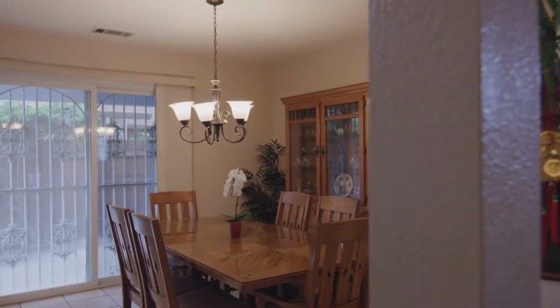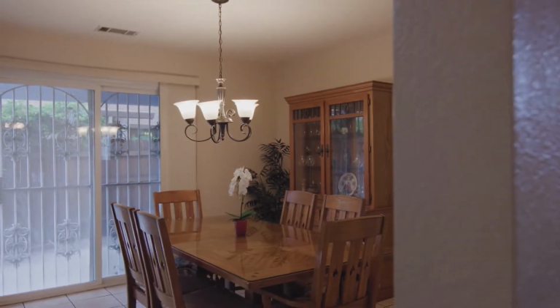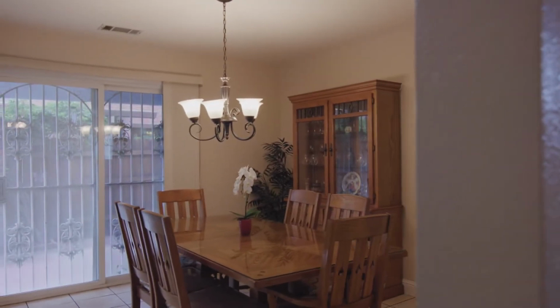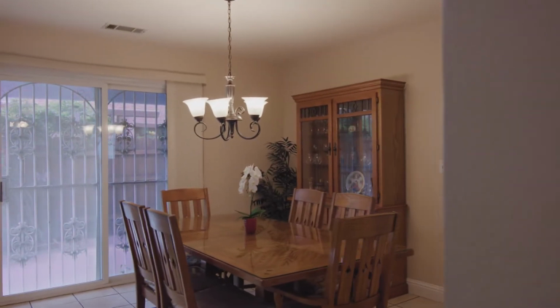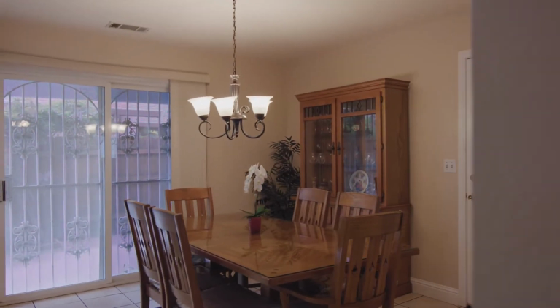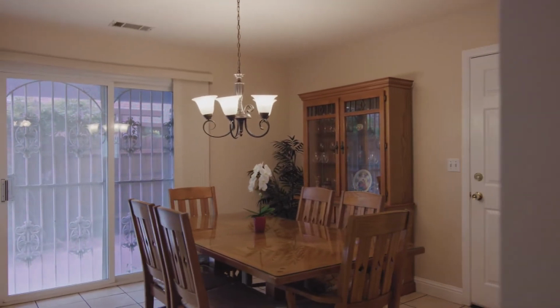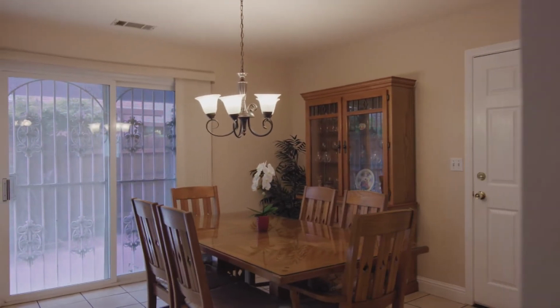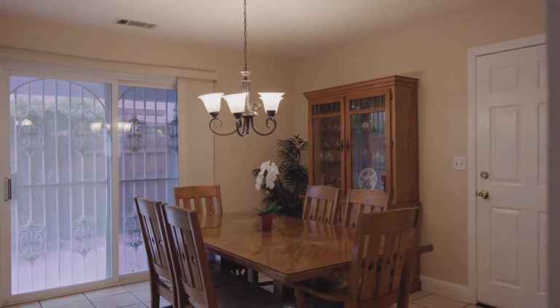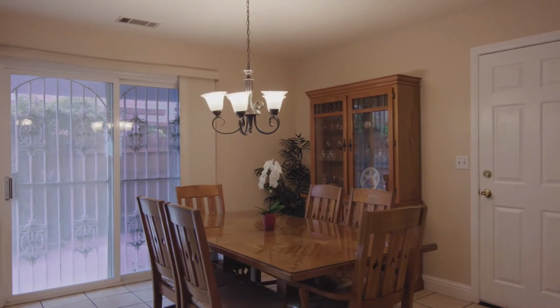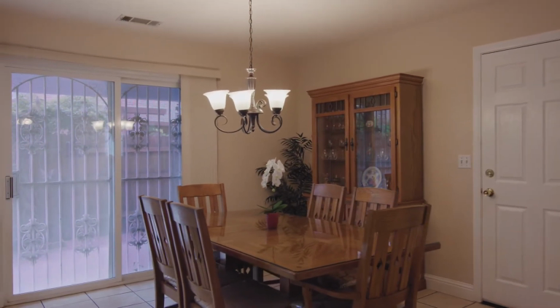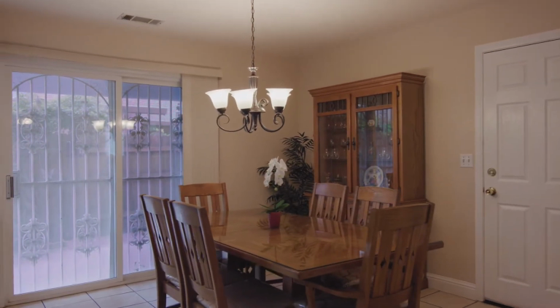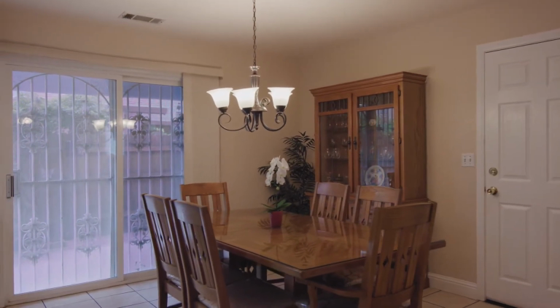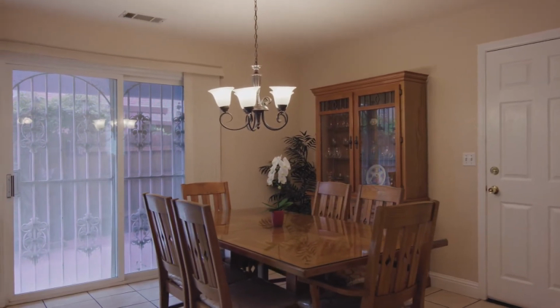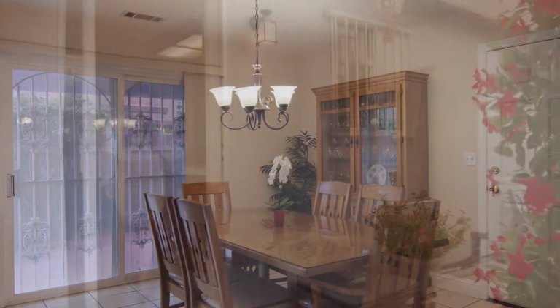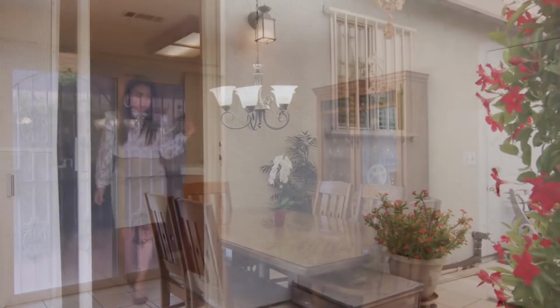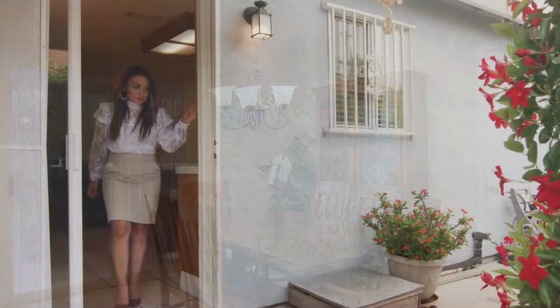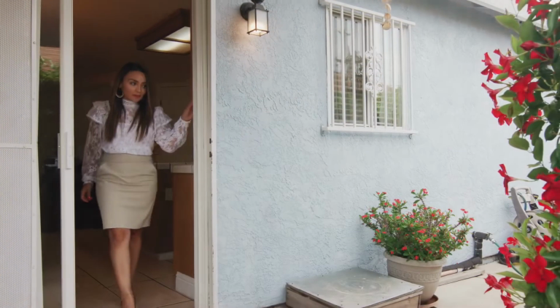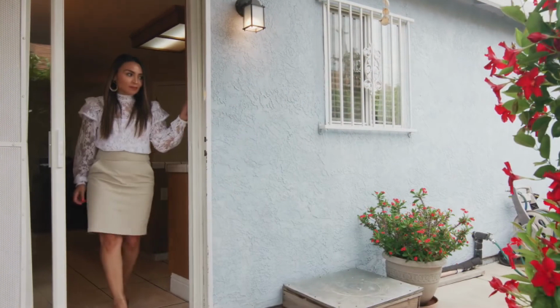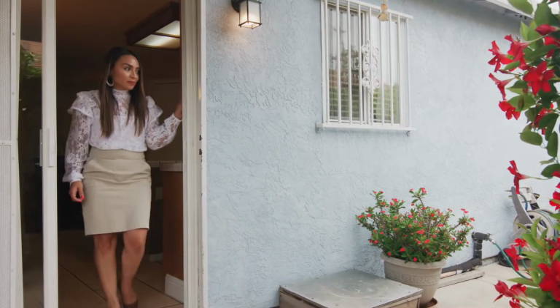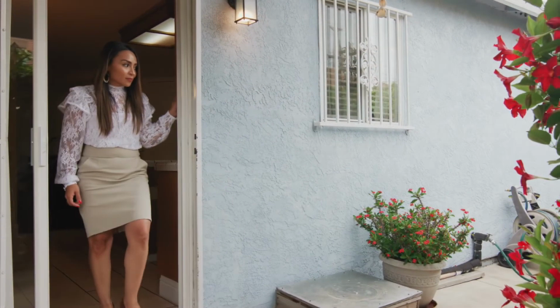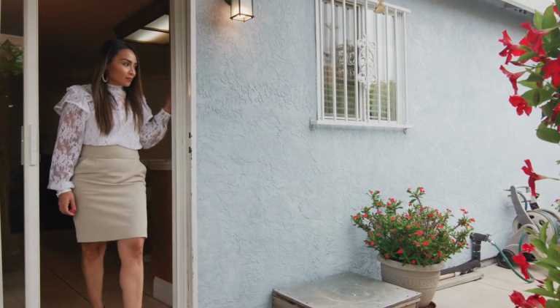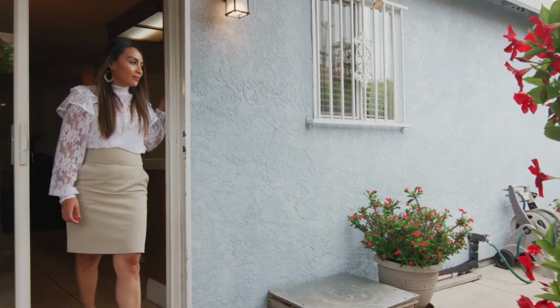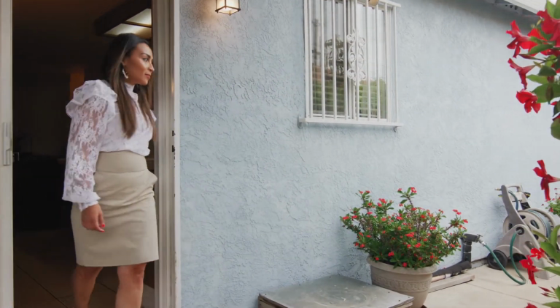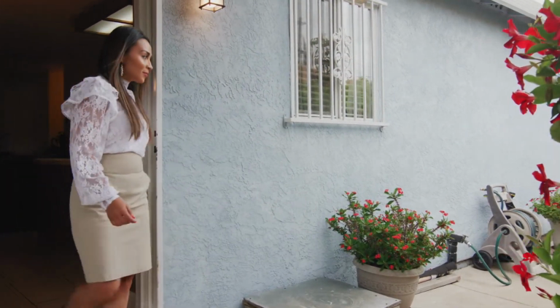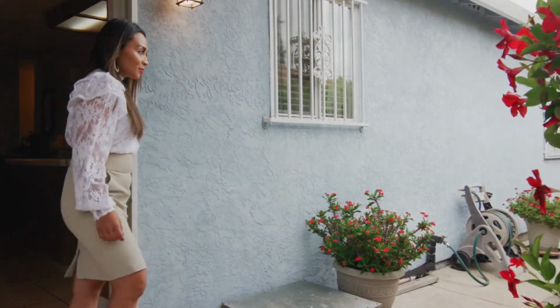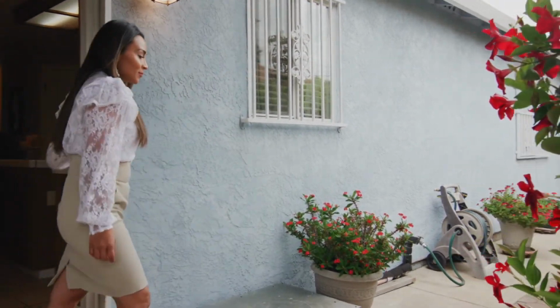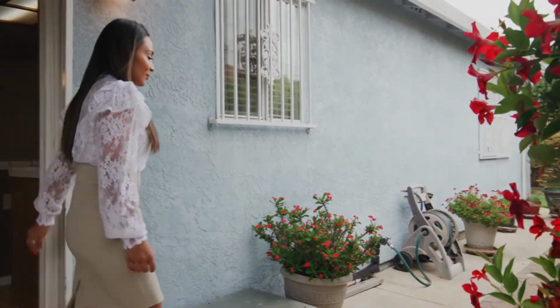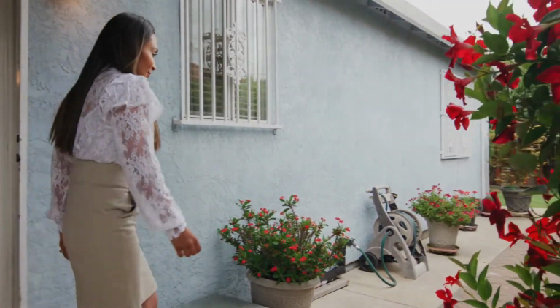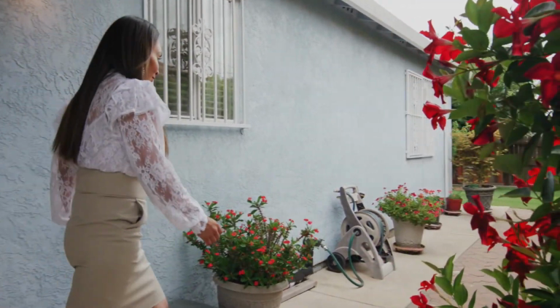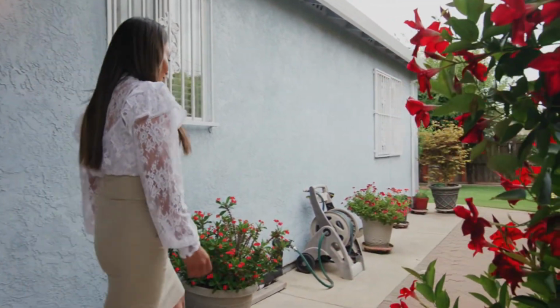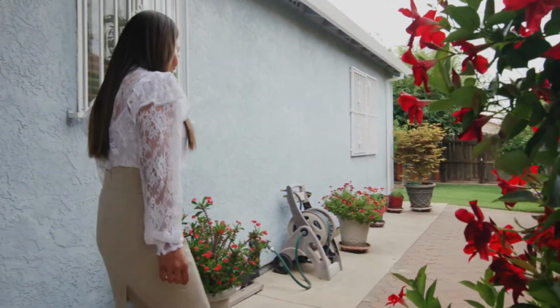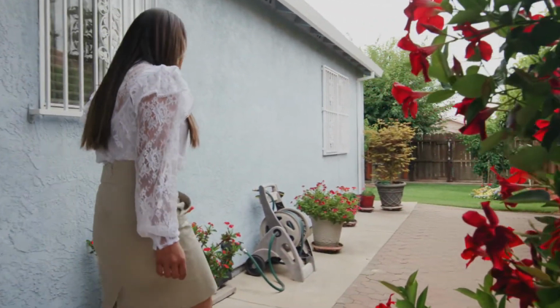The dining area adjoins the kitchen with sliding glass doors that open to the side yard, where you will enjoy the beautiful landscape.